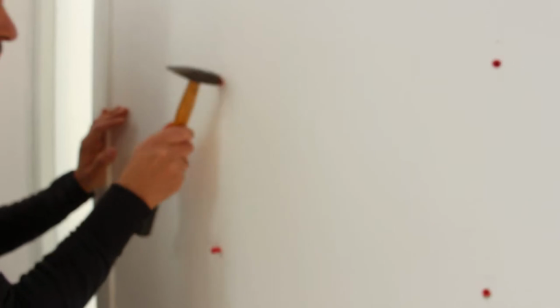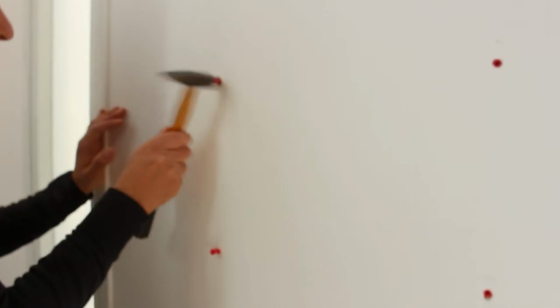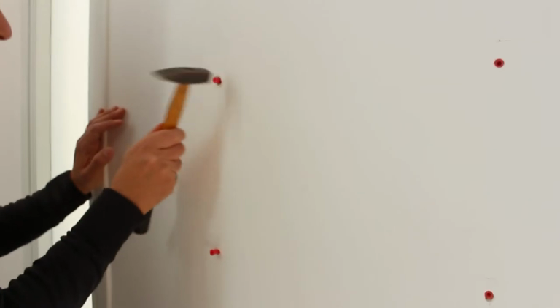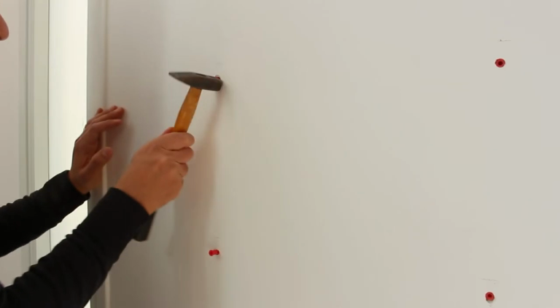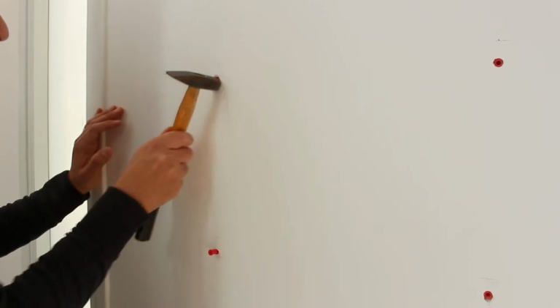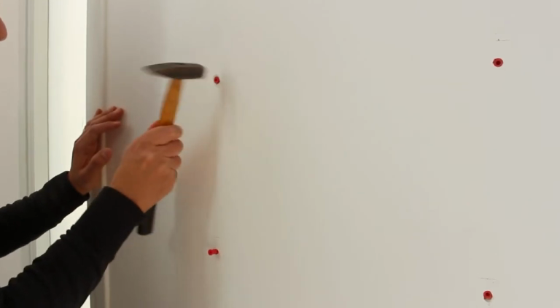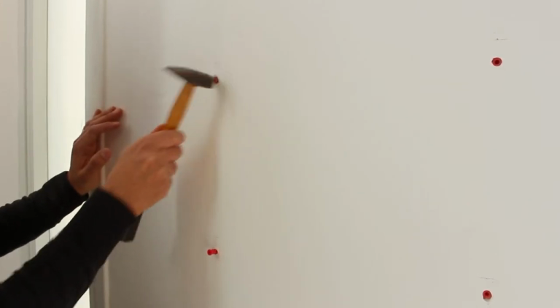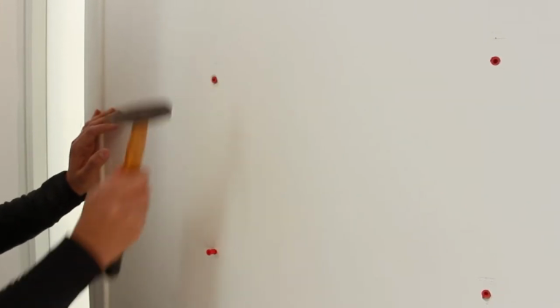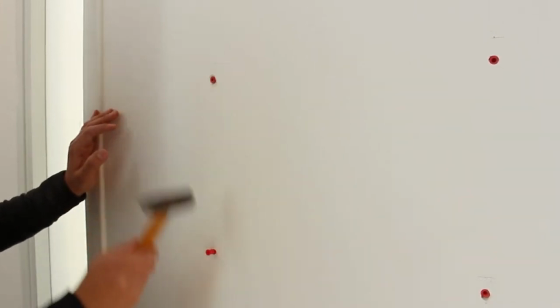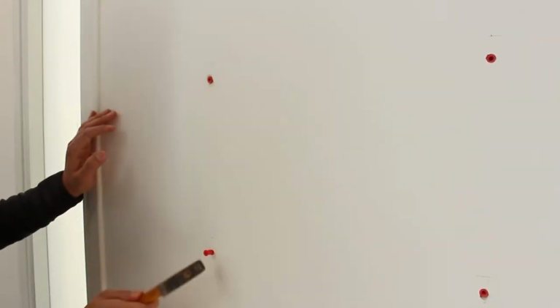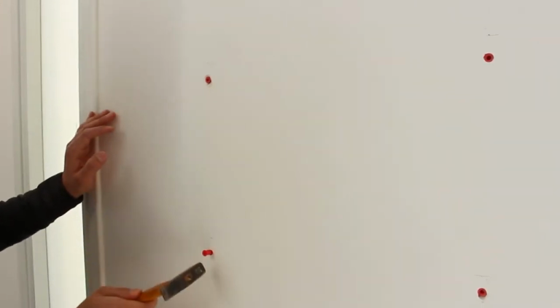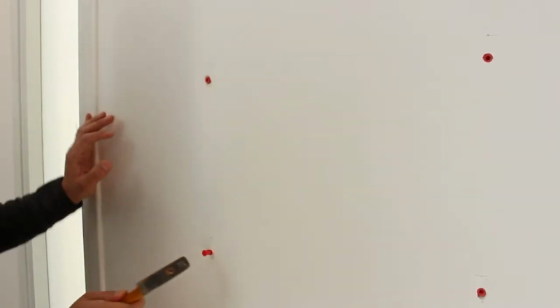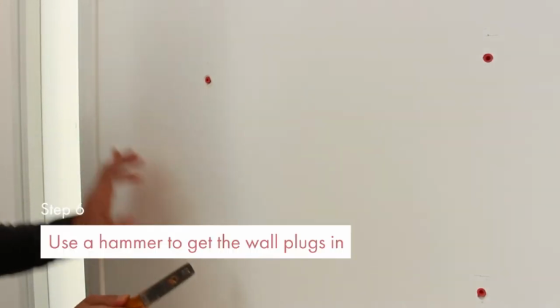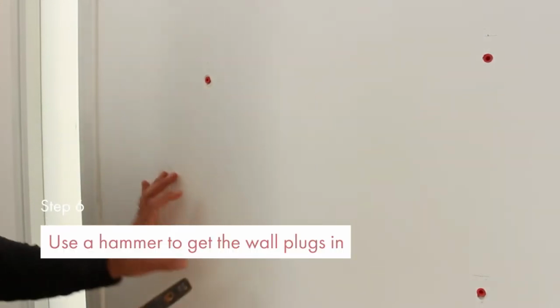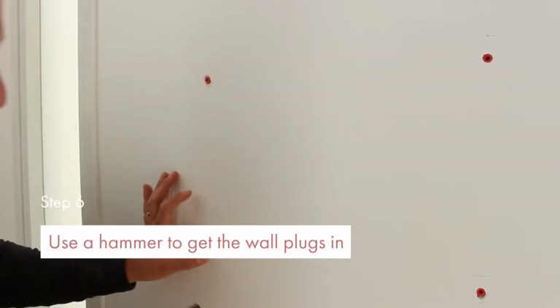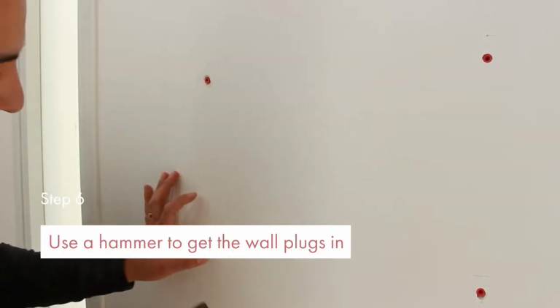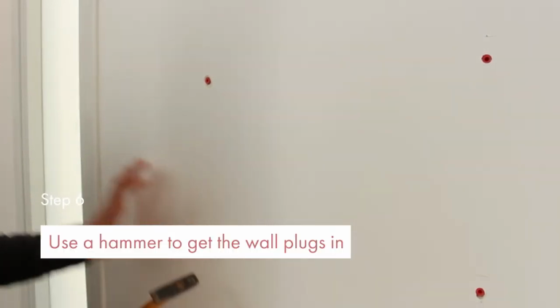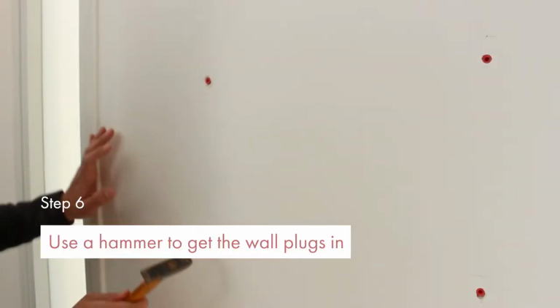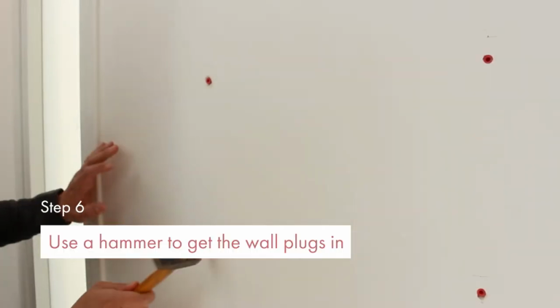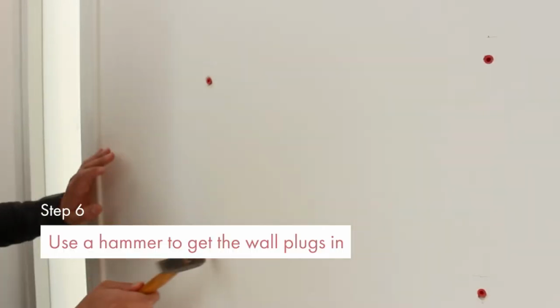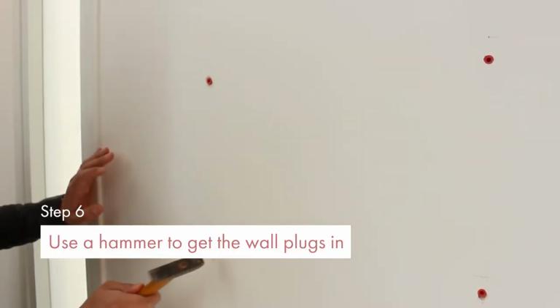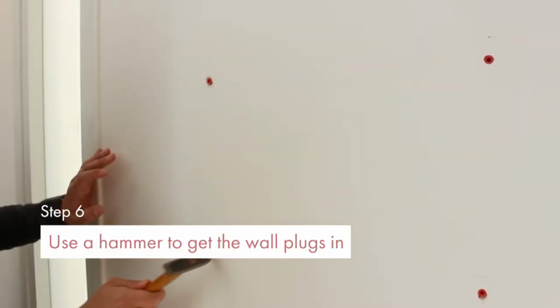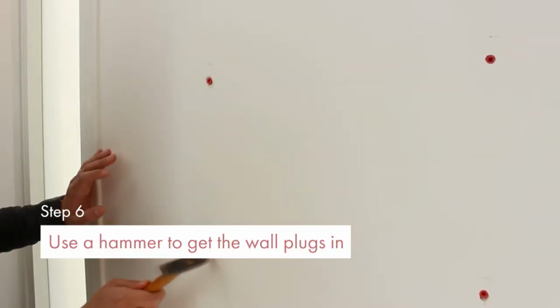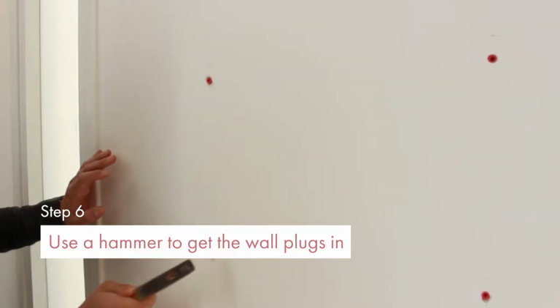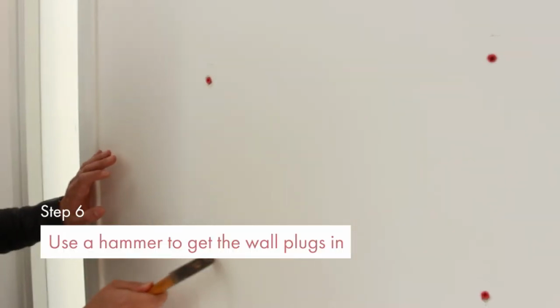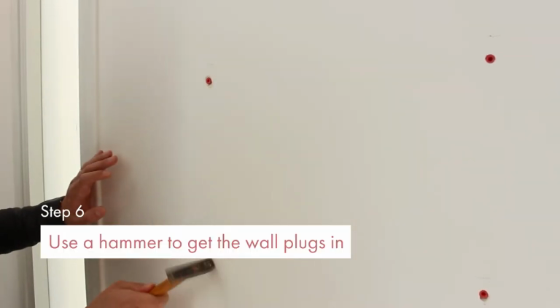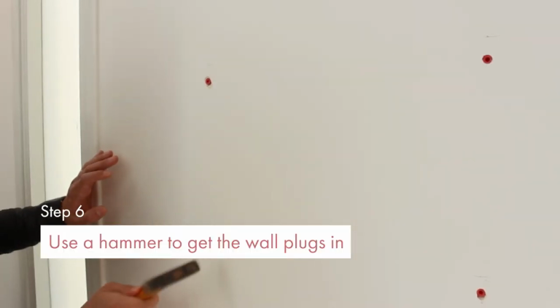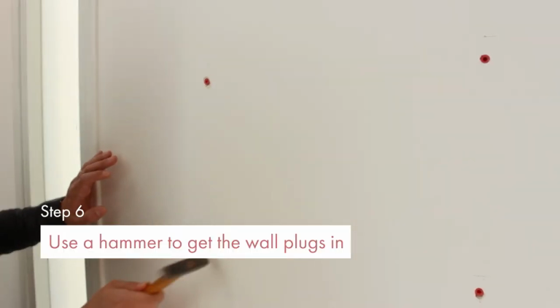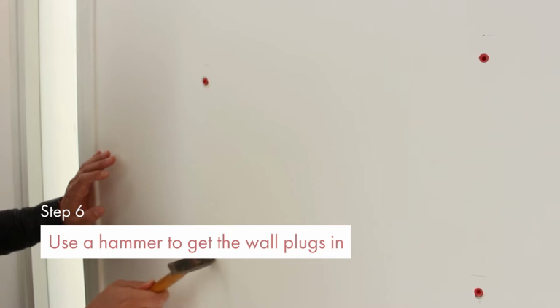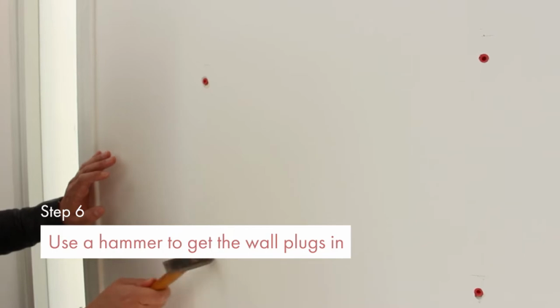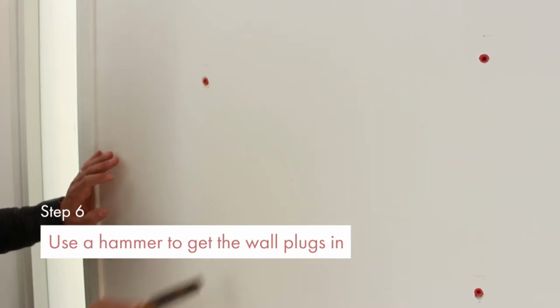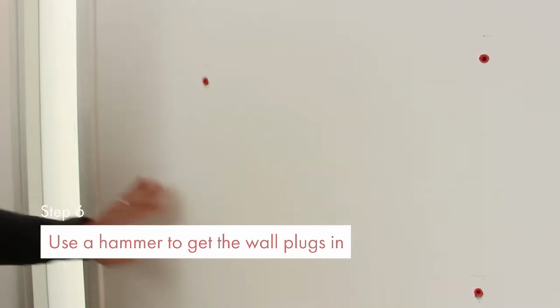Use a hammer to get the wall plugs in, but use it gently so you don't break the plugs.